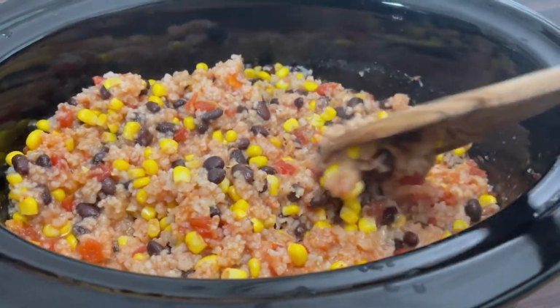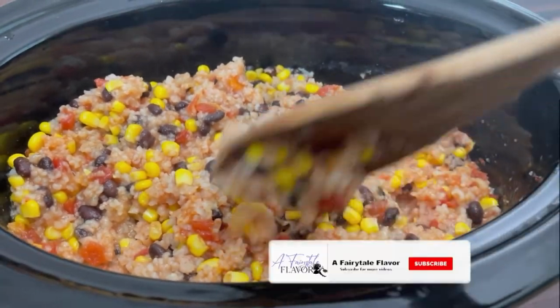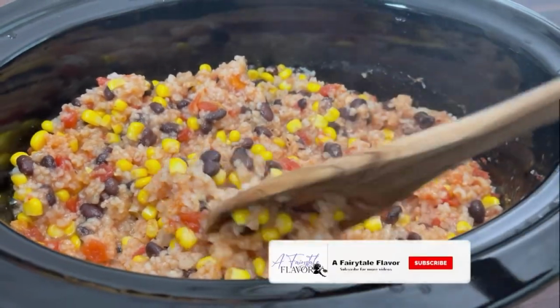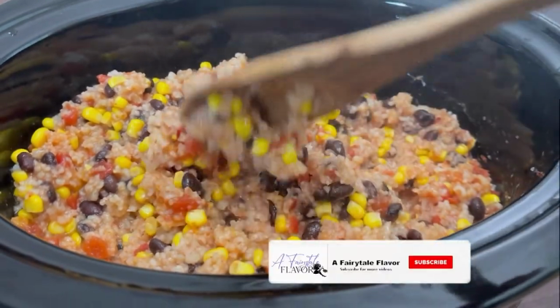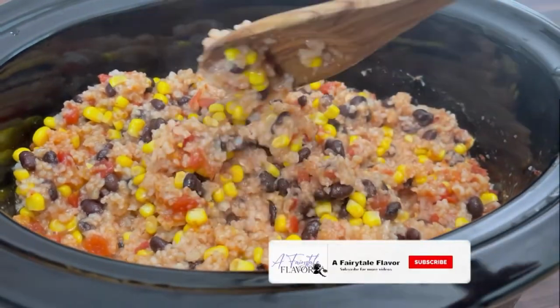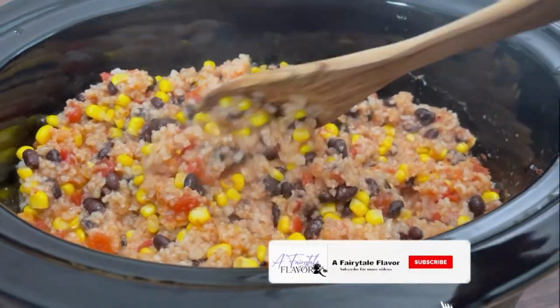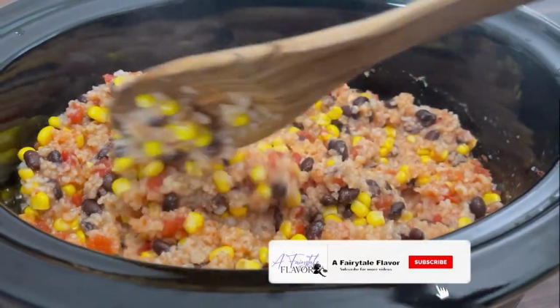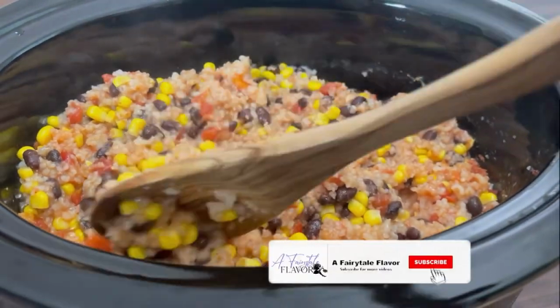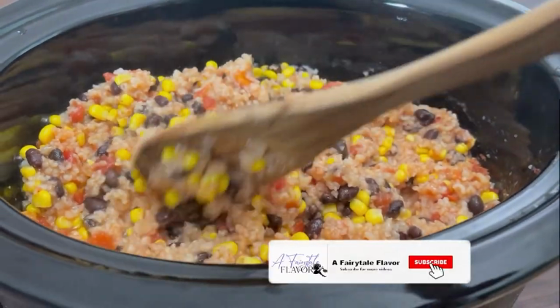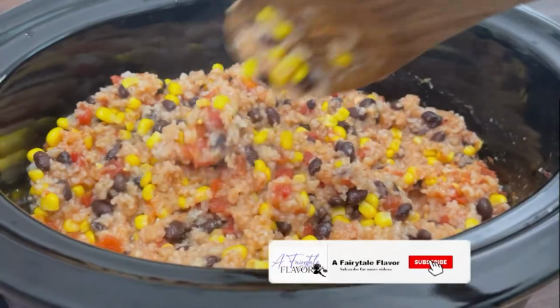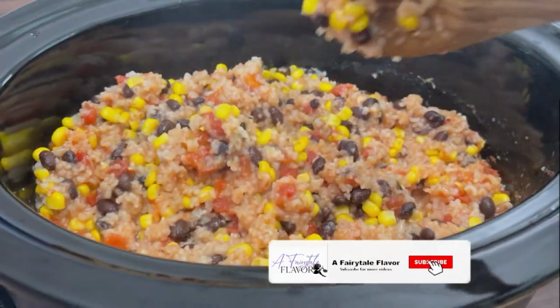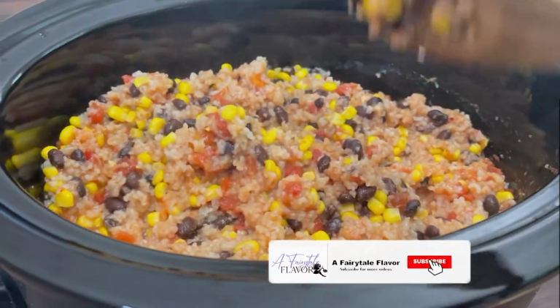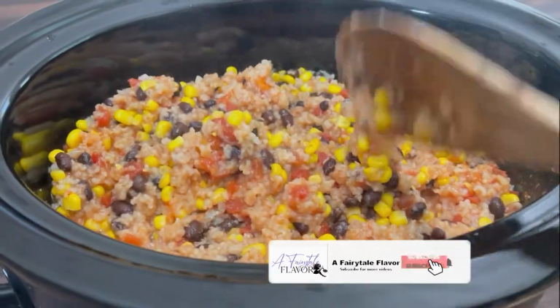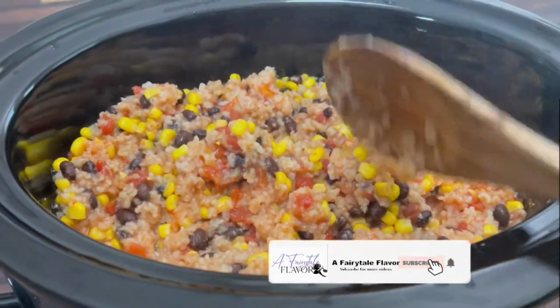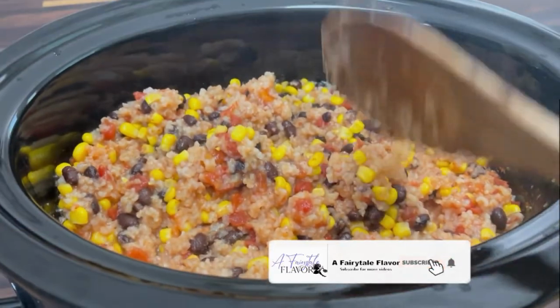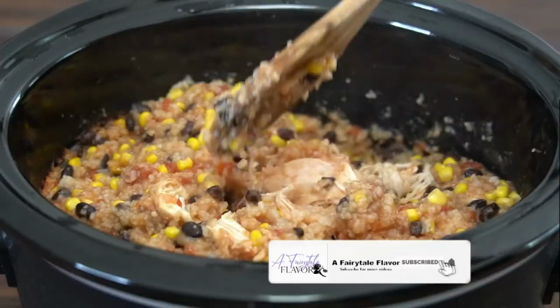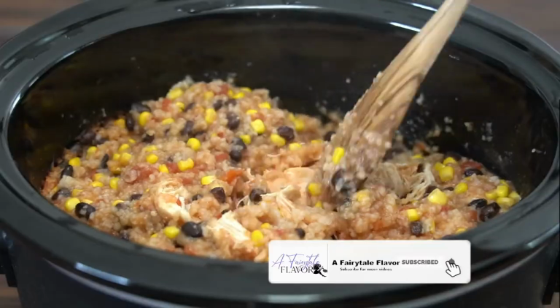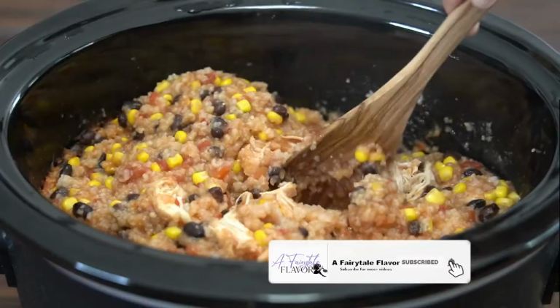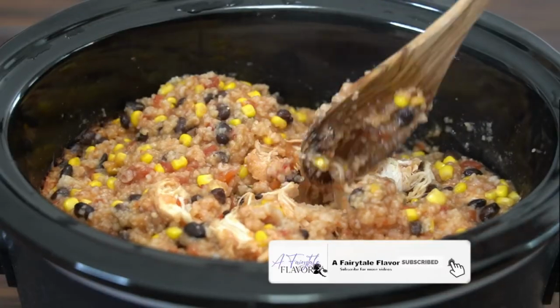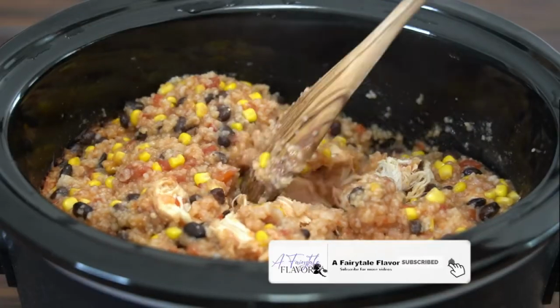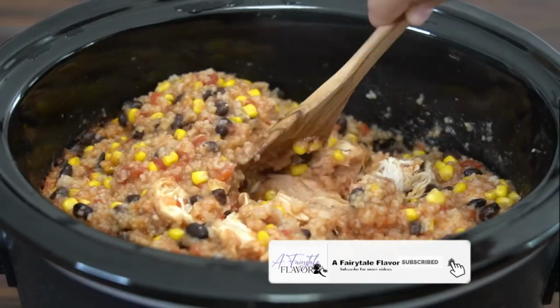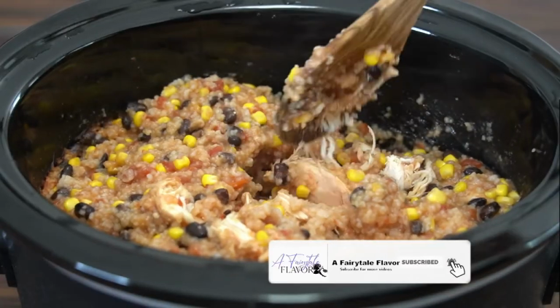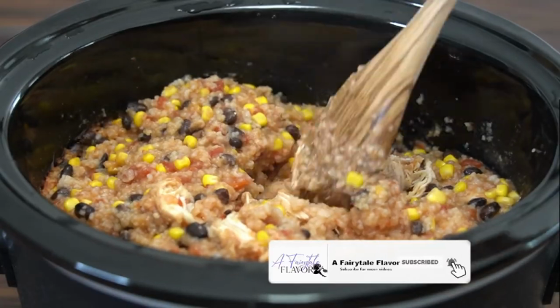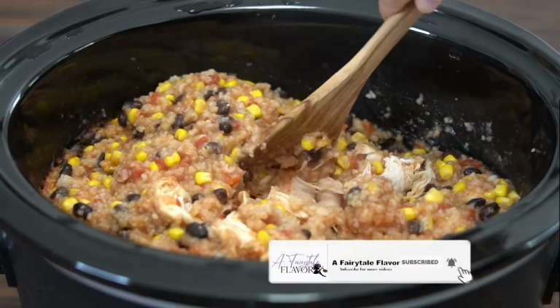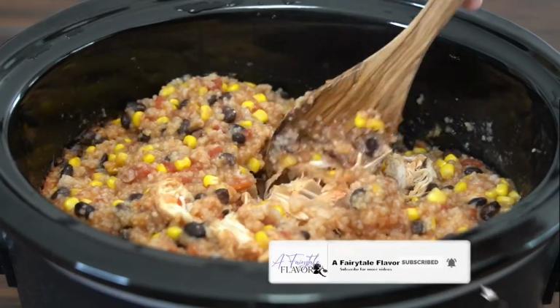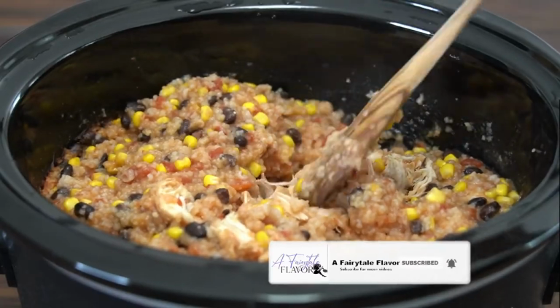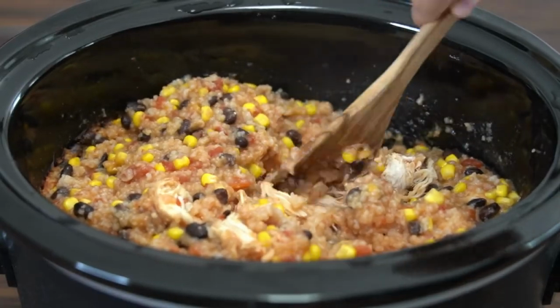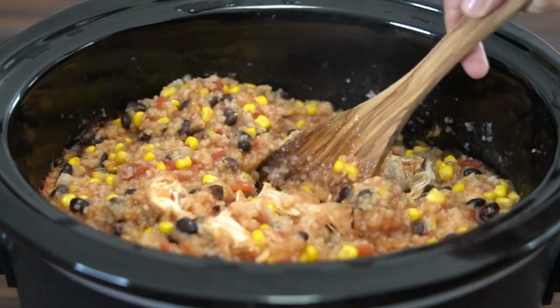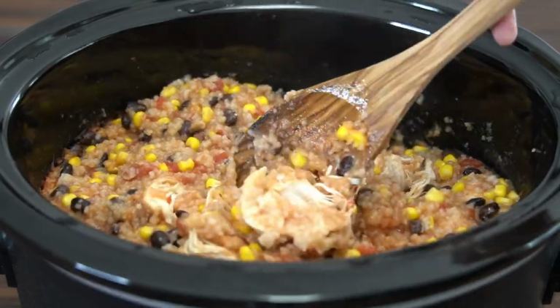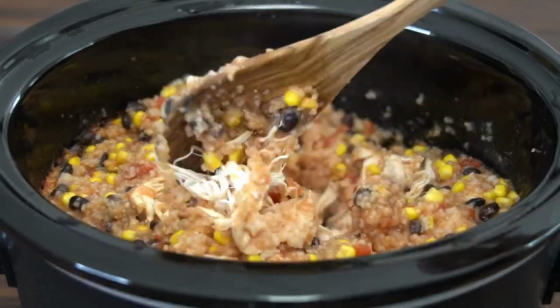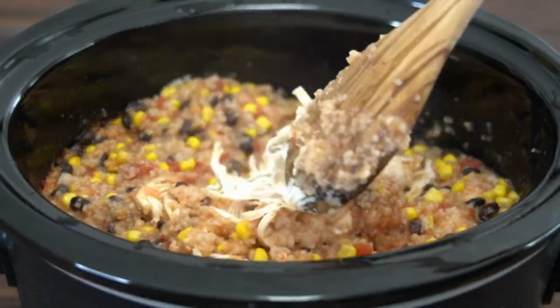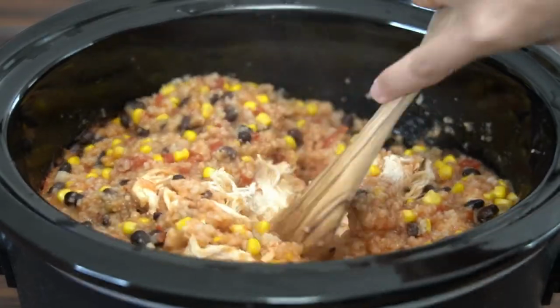If you're new to my channel, welcome! Please hit that red subscribe button — I post new recipes every week.